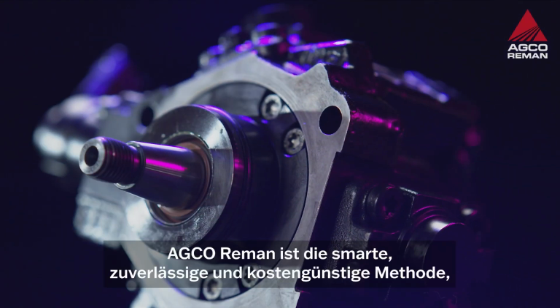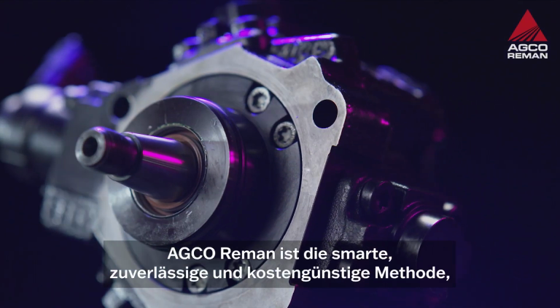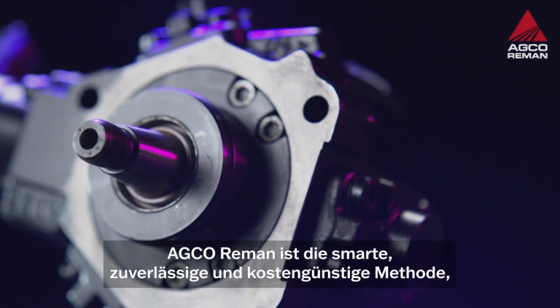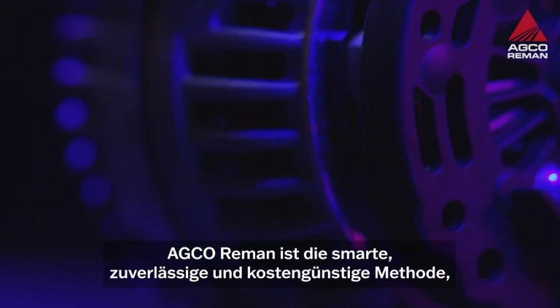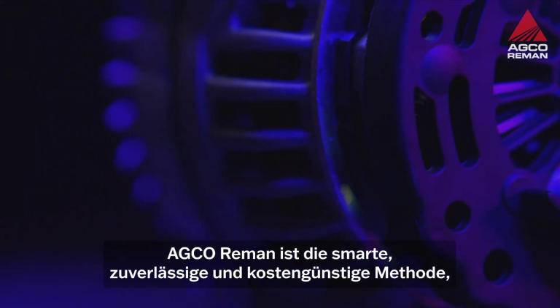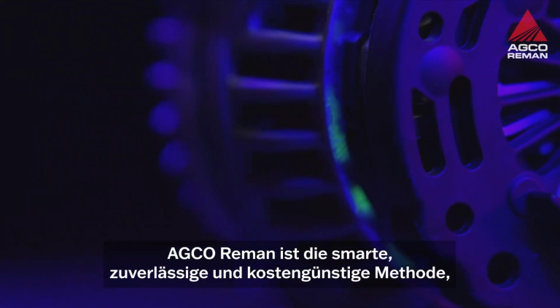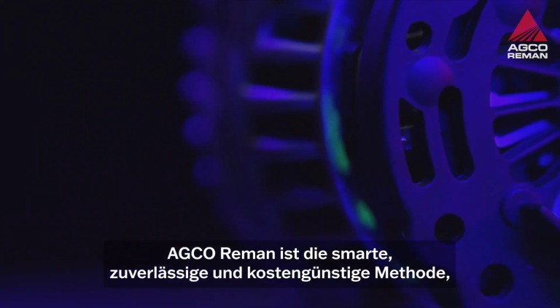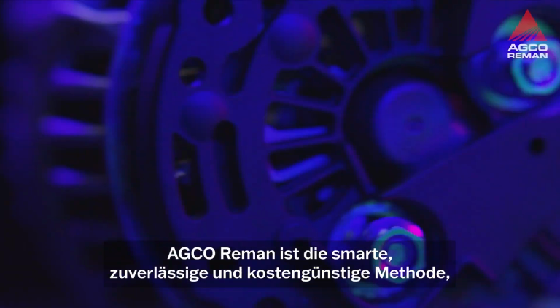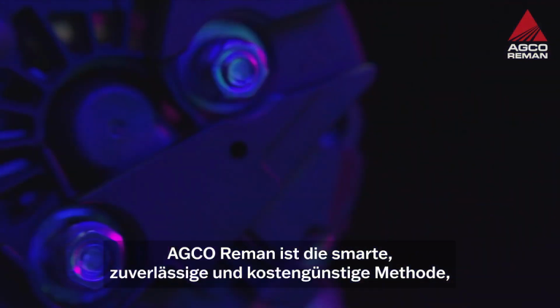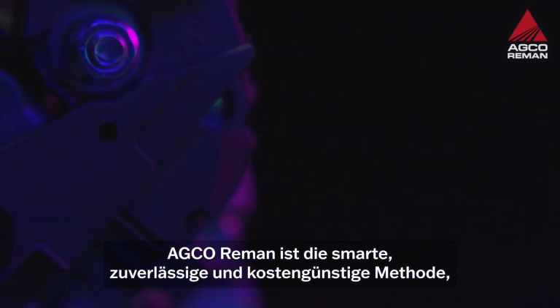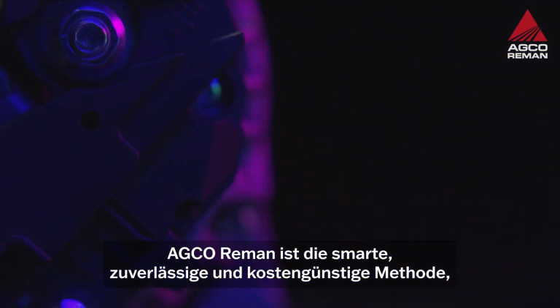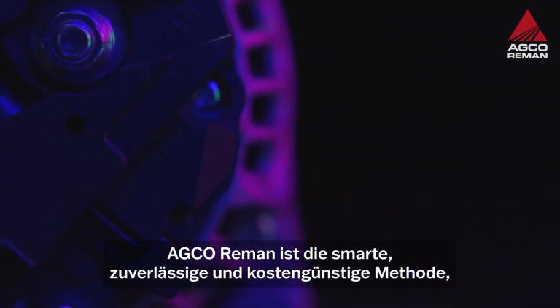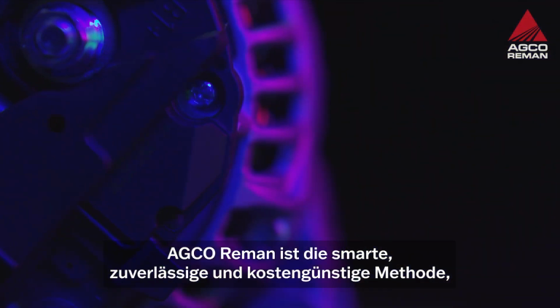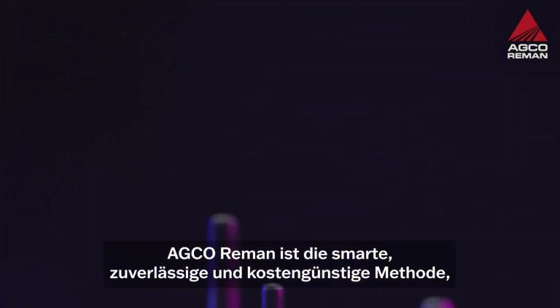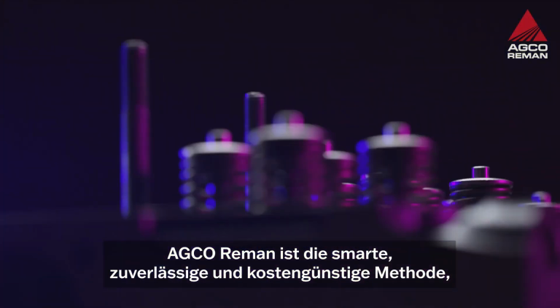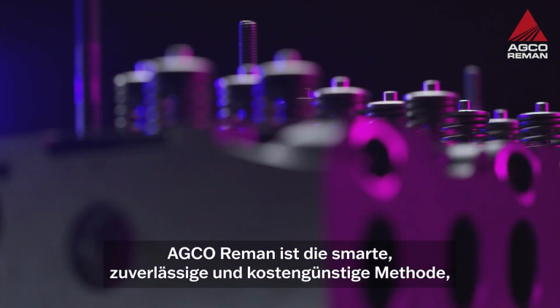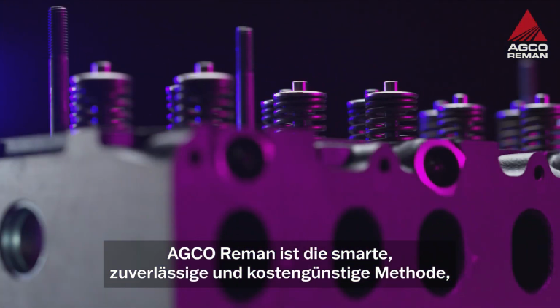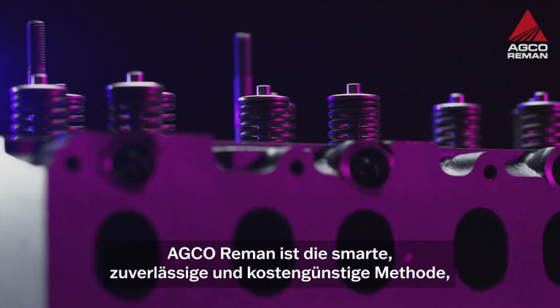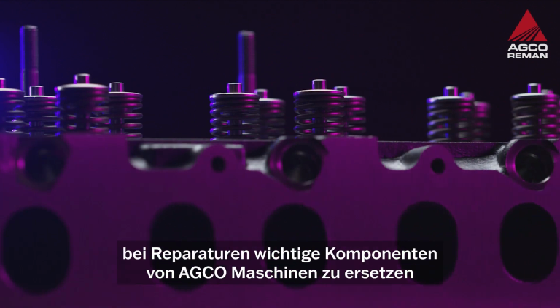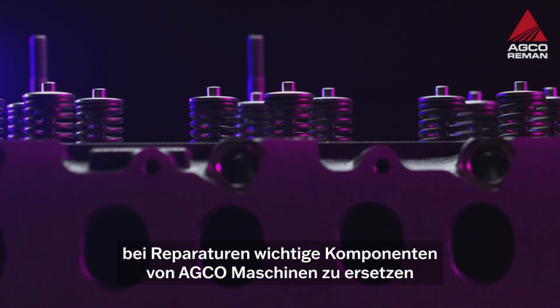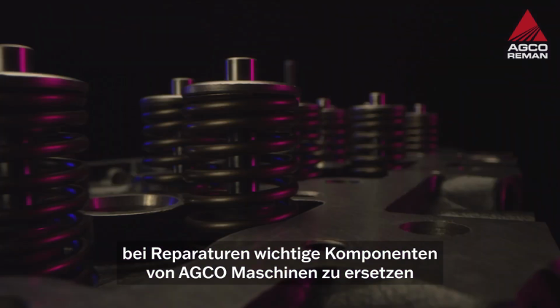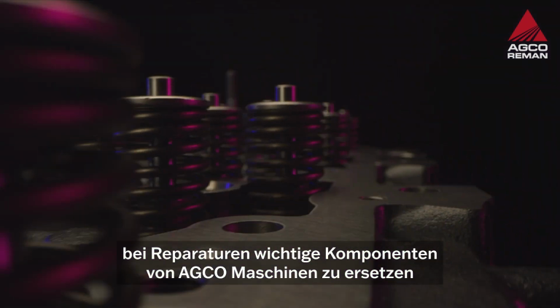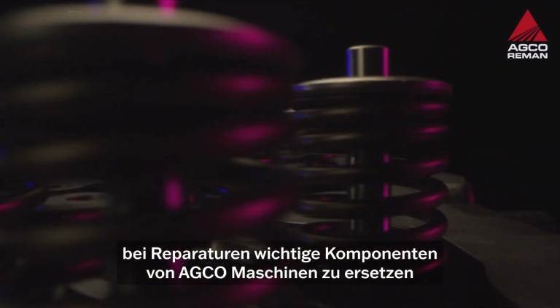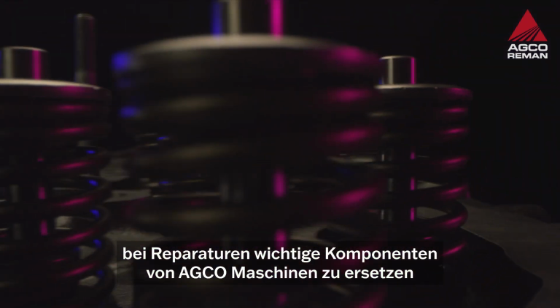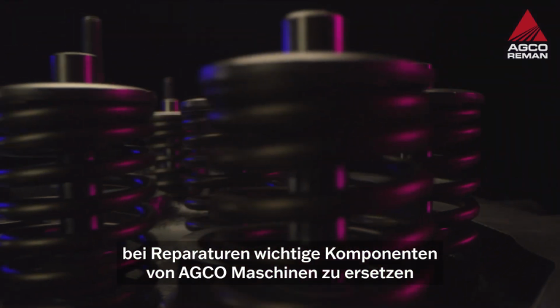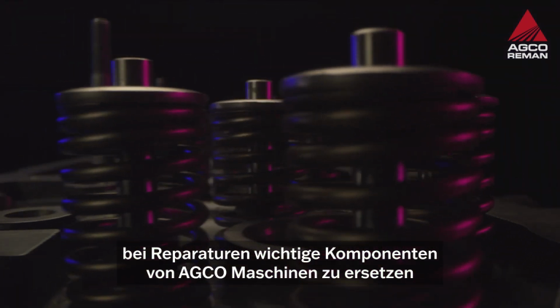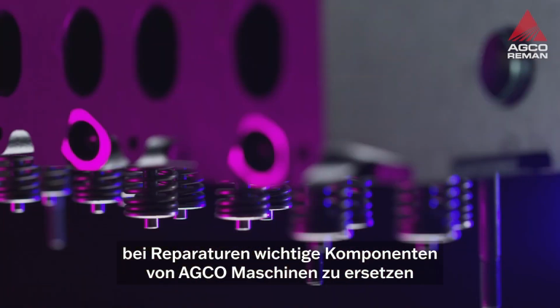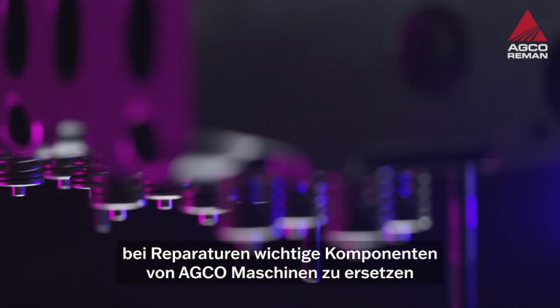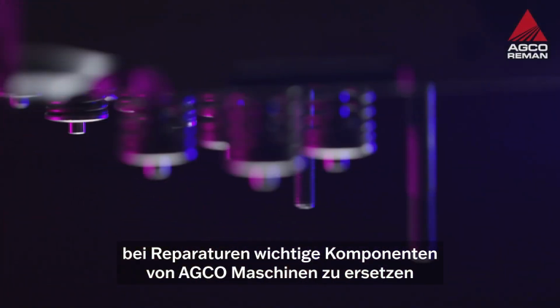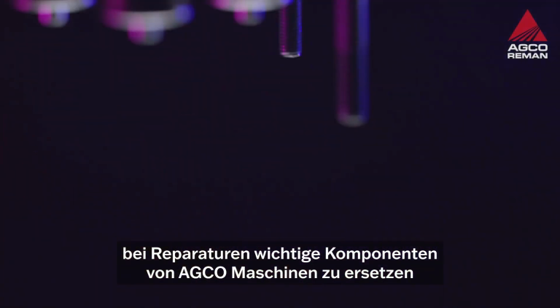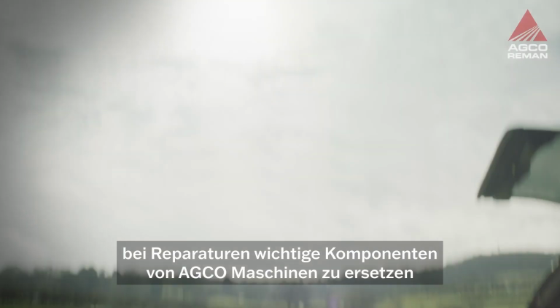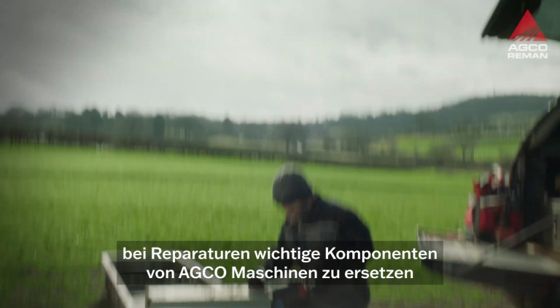AGCO Reman is the smart, reliable and cost-effective way to replace vital parts in the maintenance of your AGCO machine.